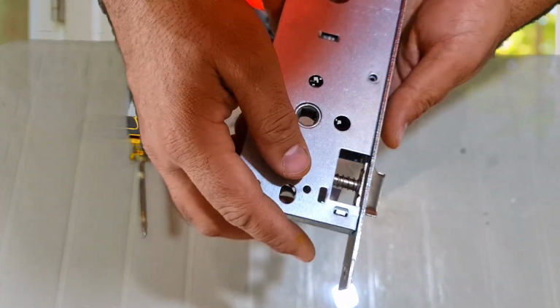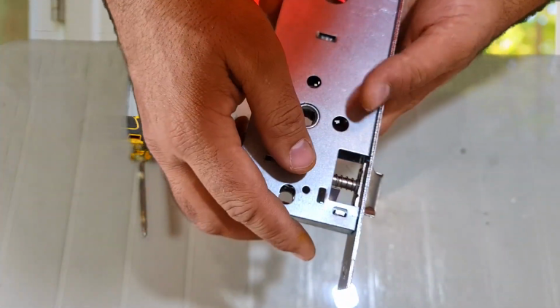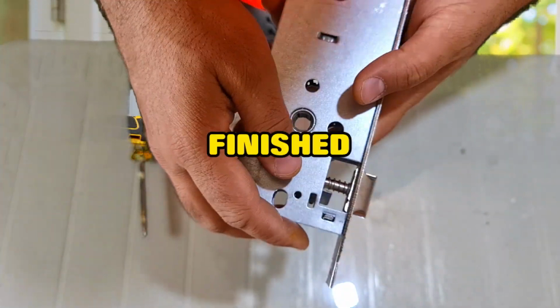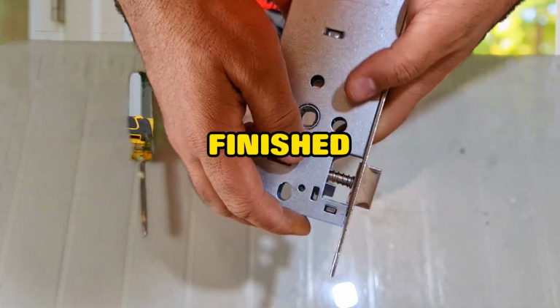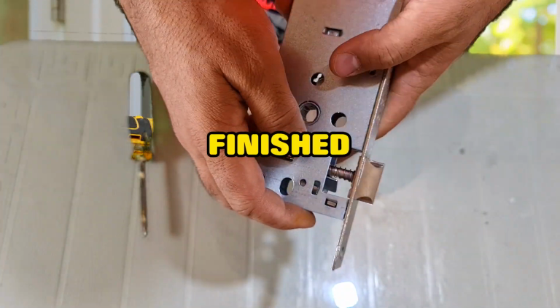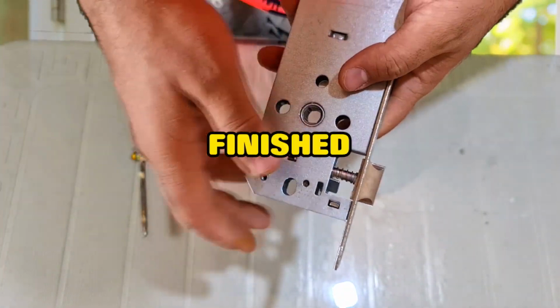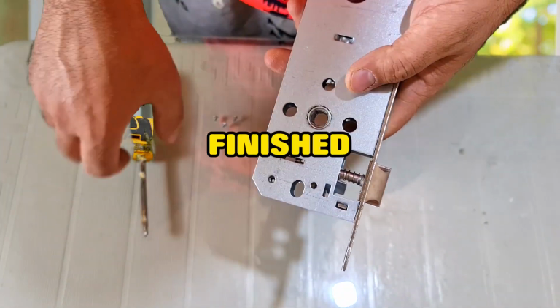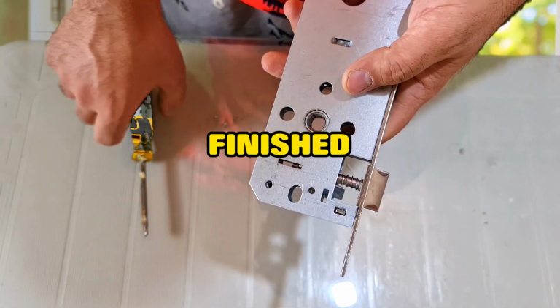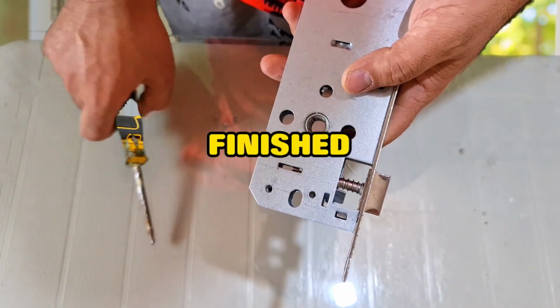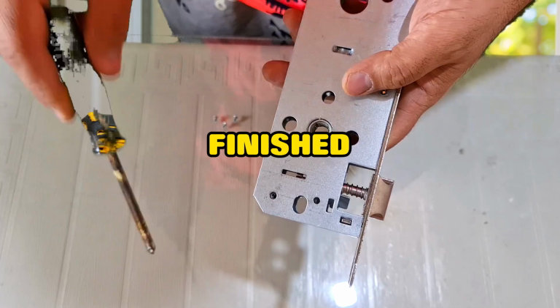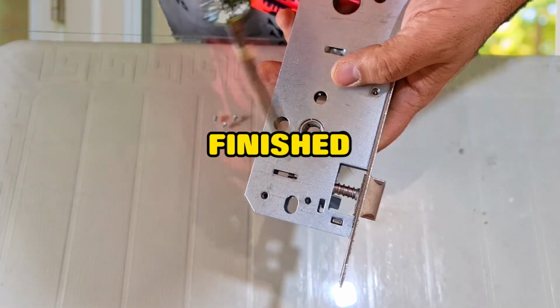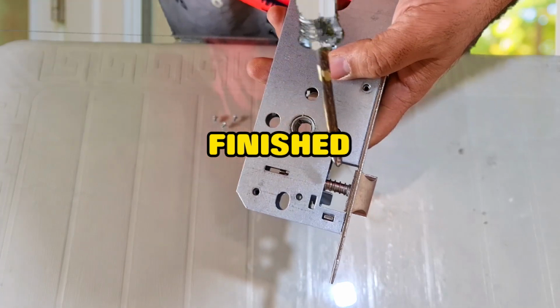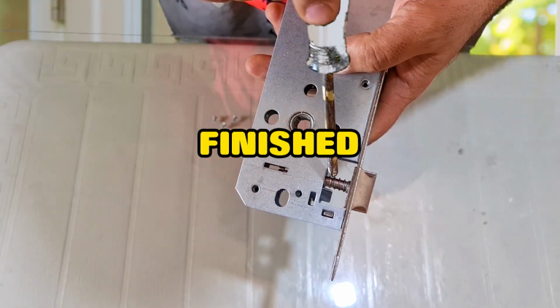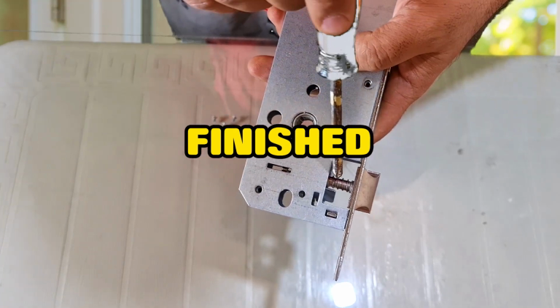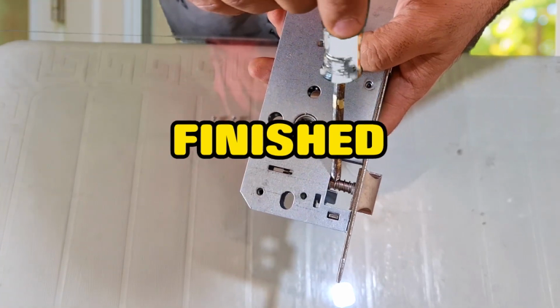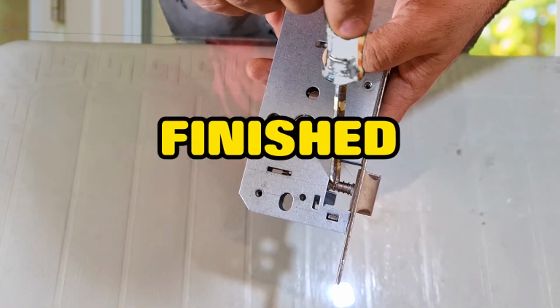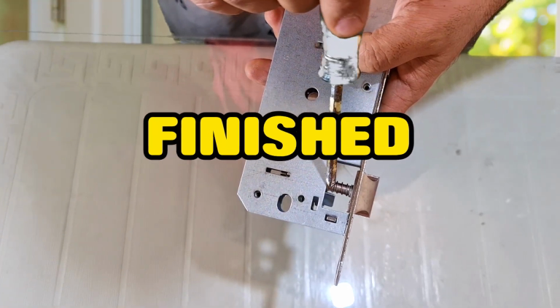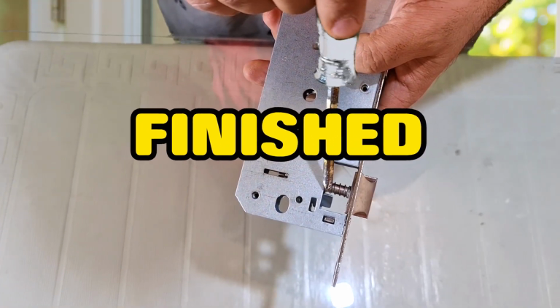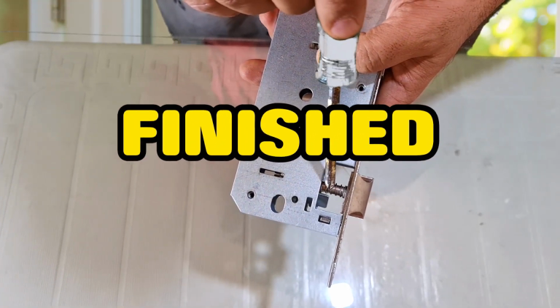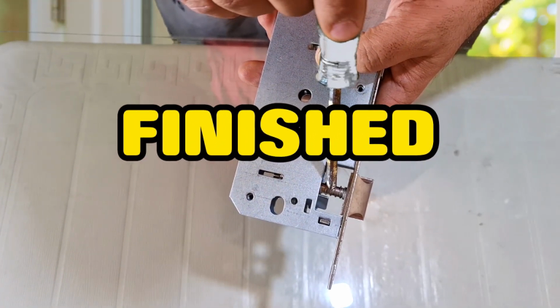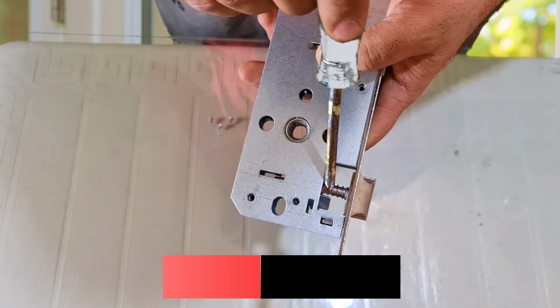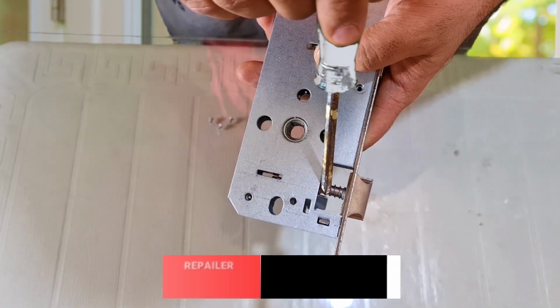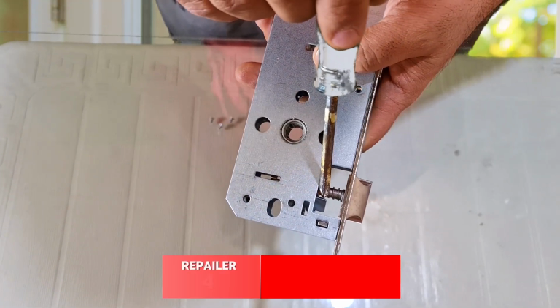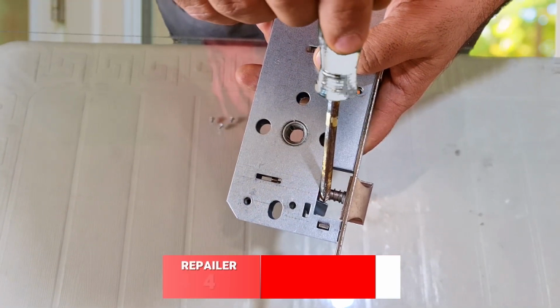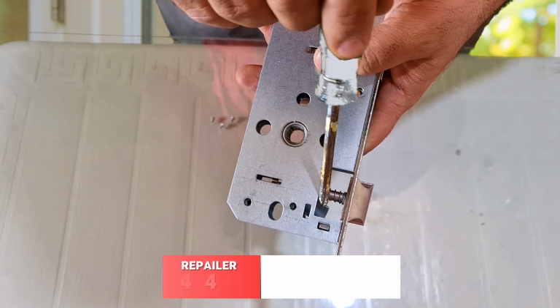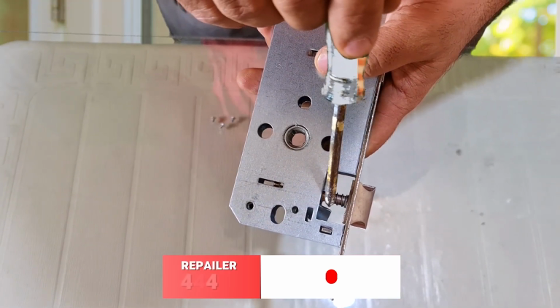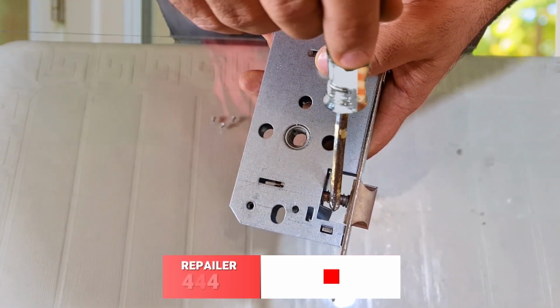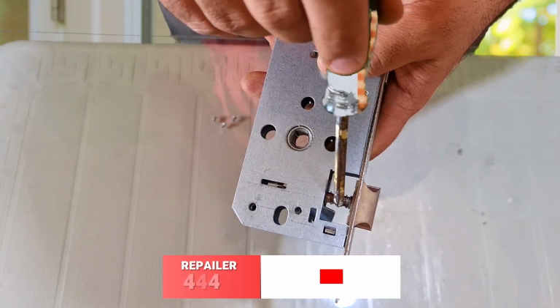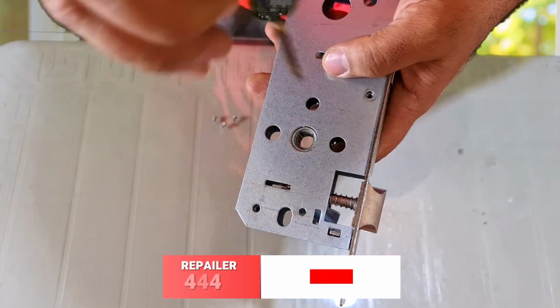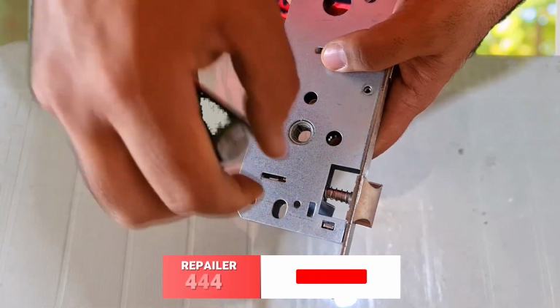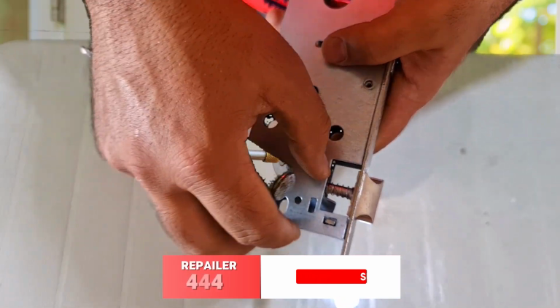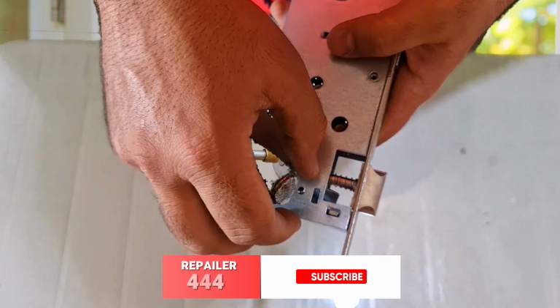The lock assembly is finished. Now we will test the lock and show that the lock is working properly.